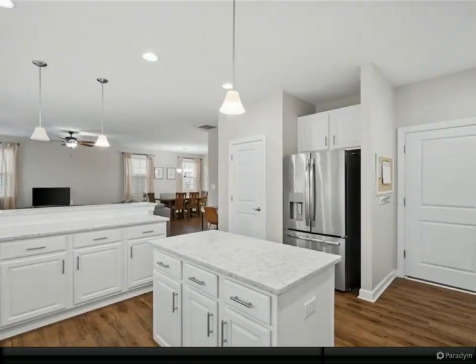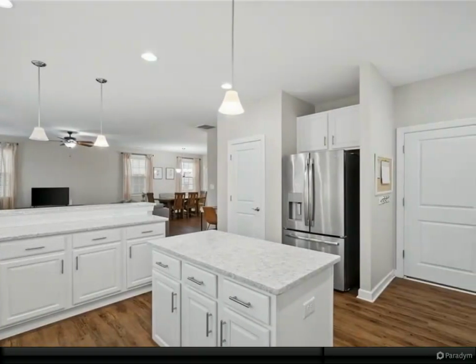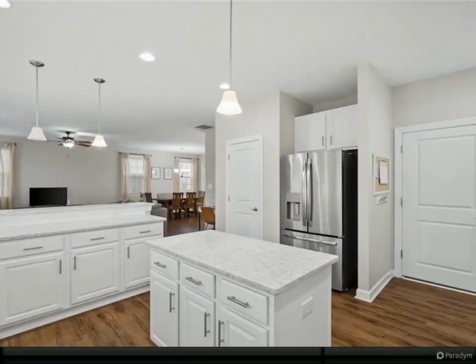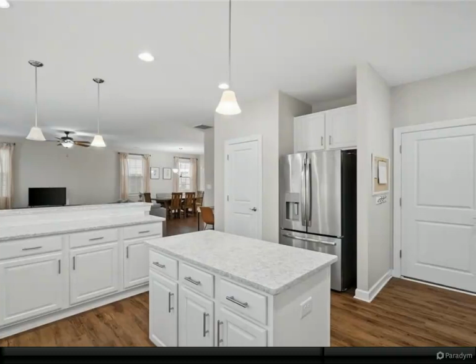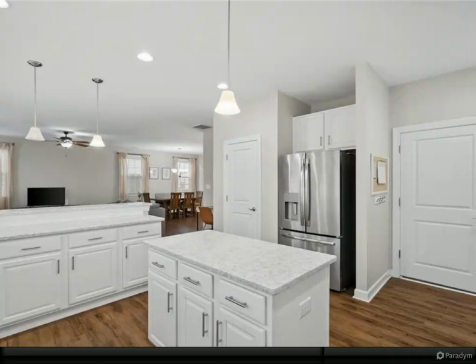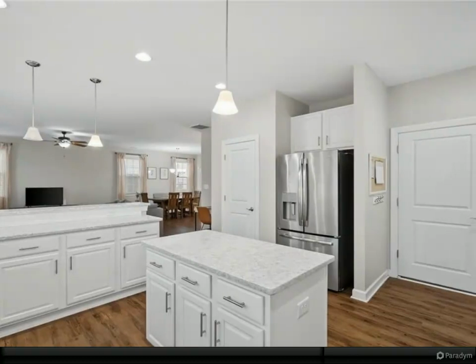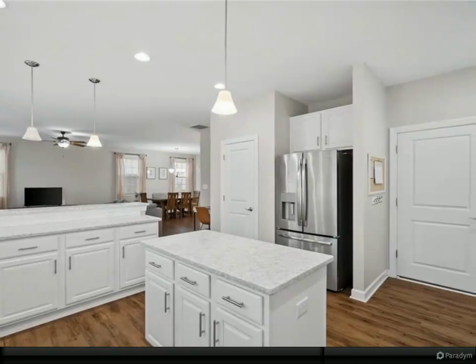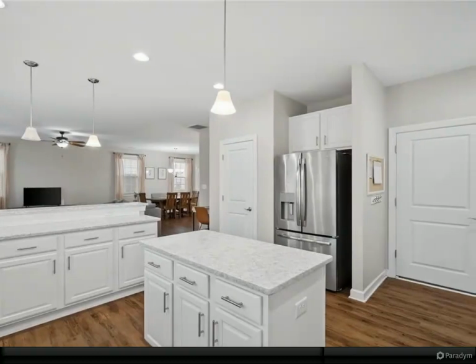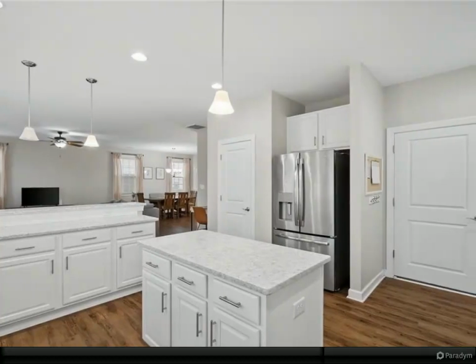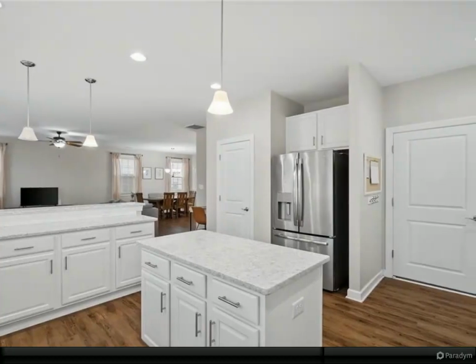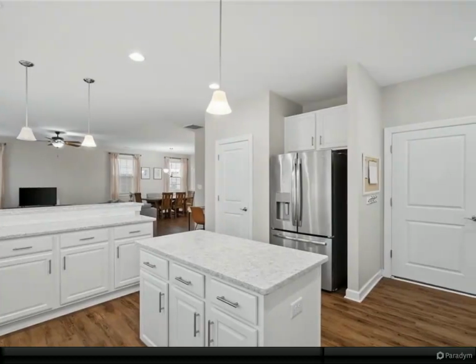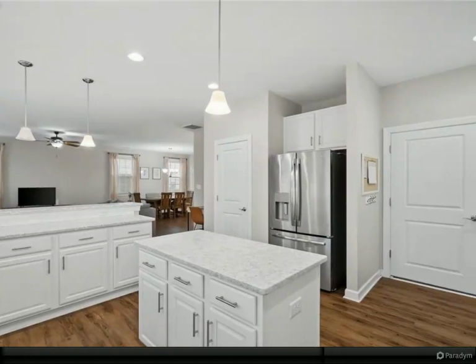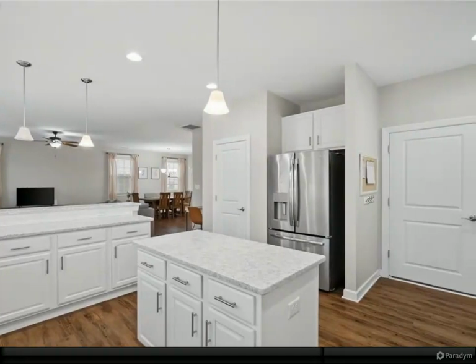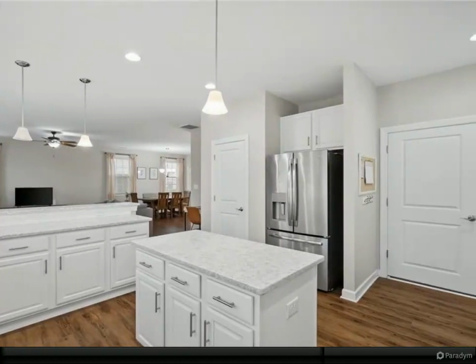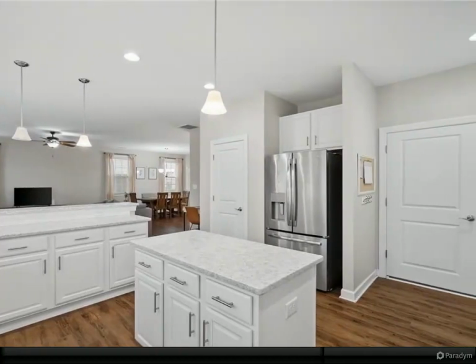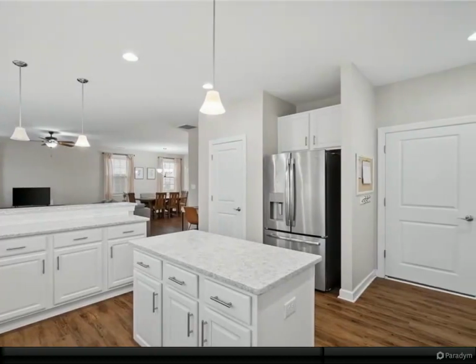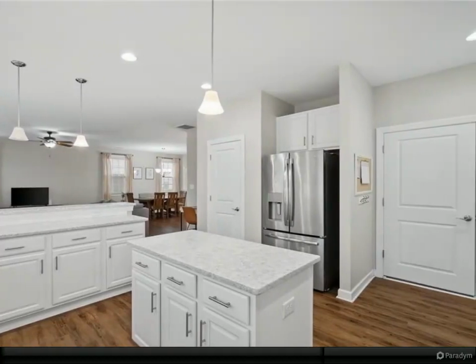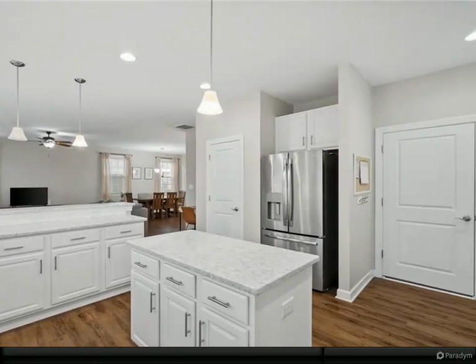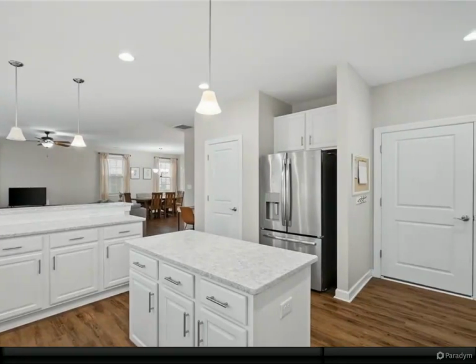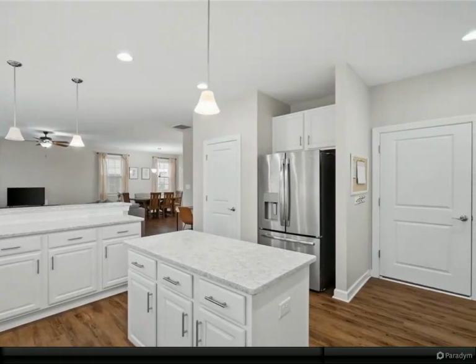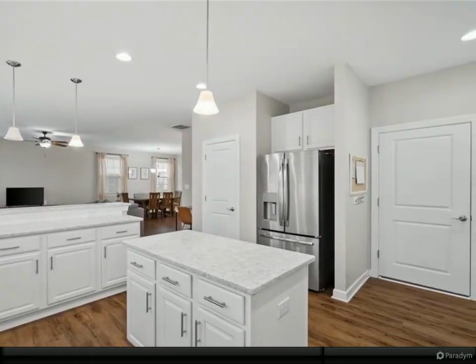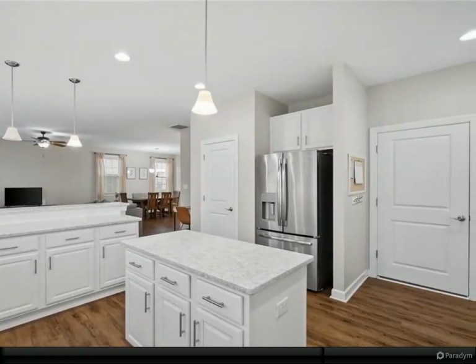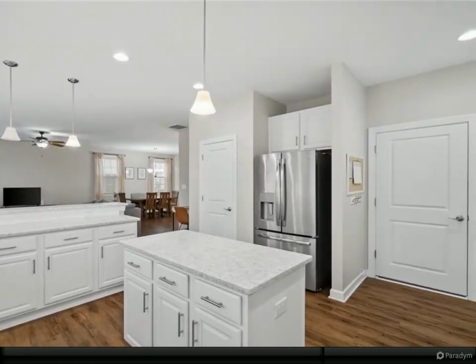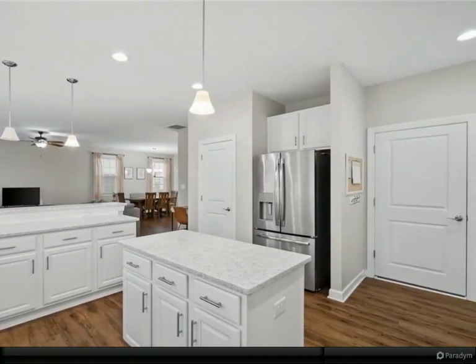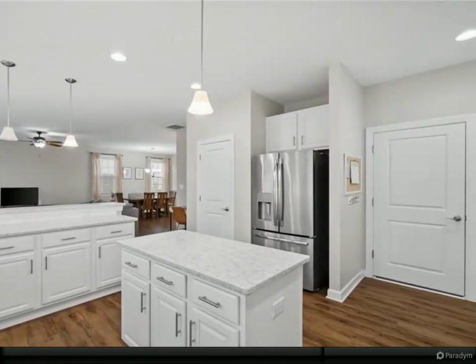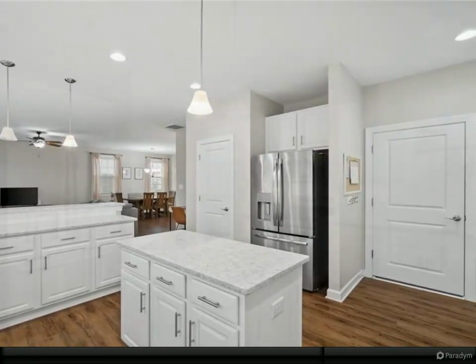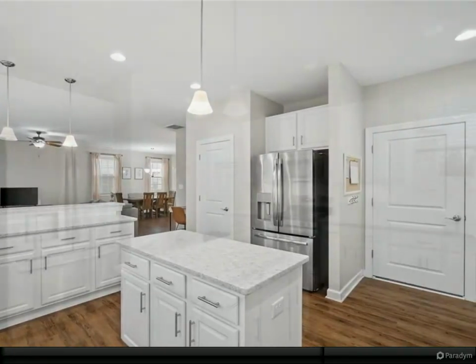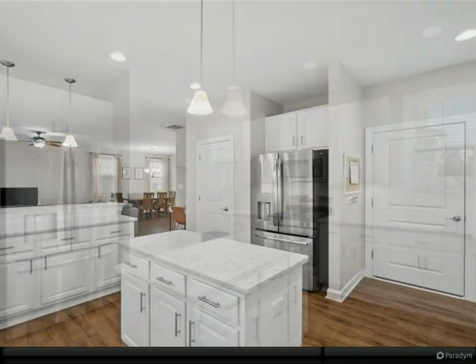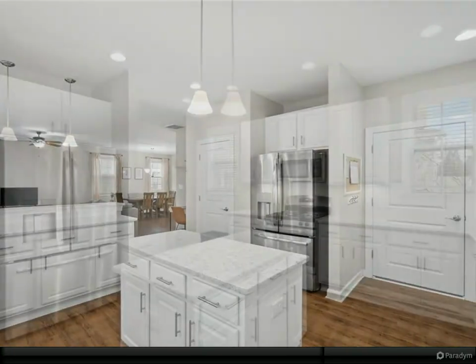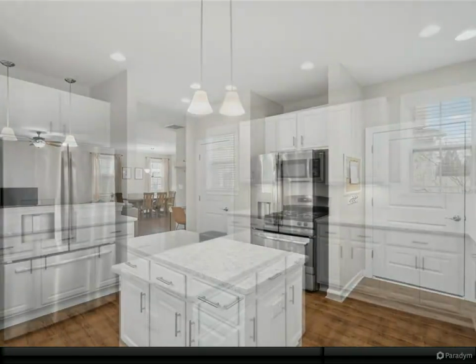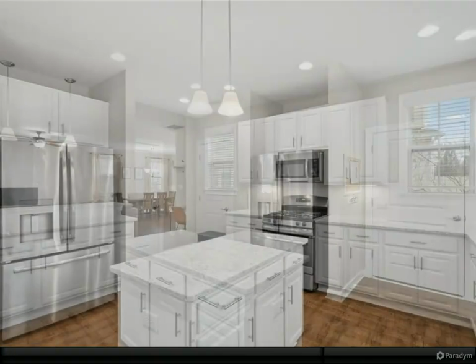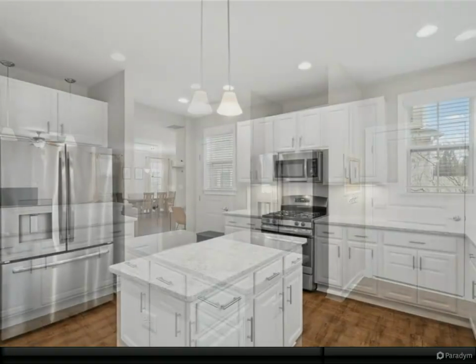The kitchen is adorned with solid surface countertops, tiled backsplash, and a center island.